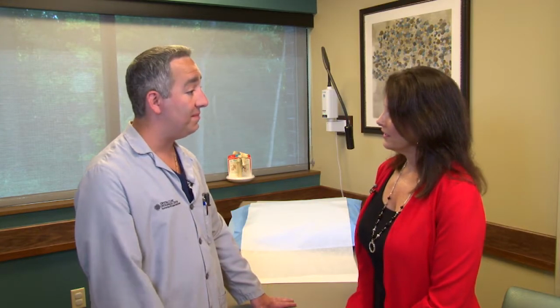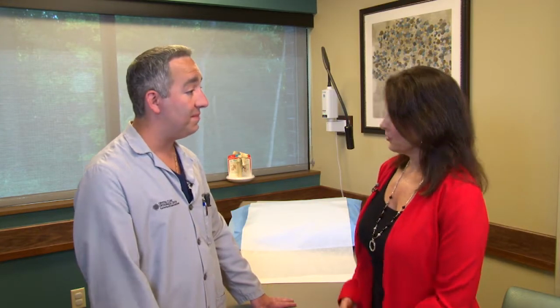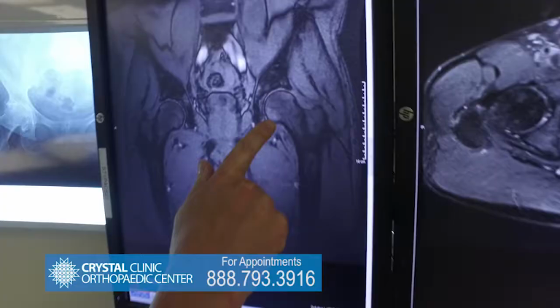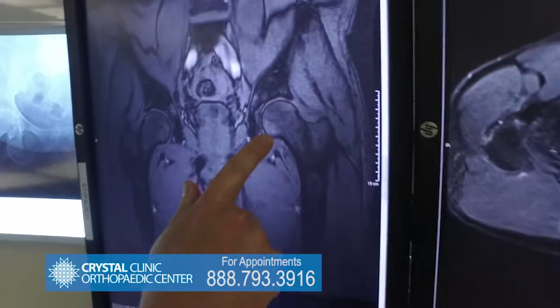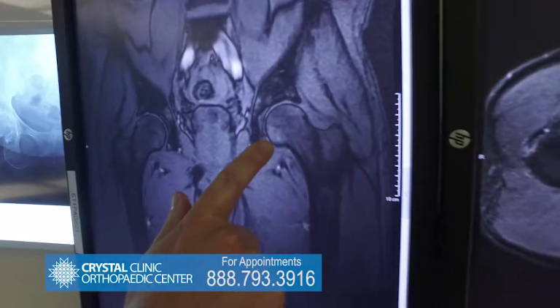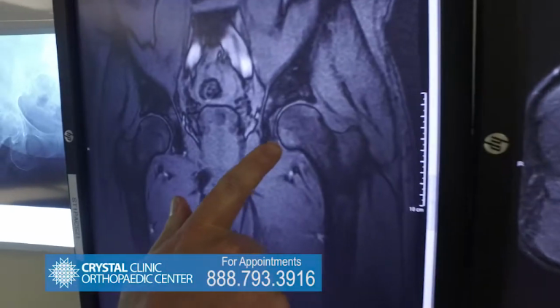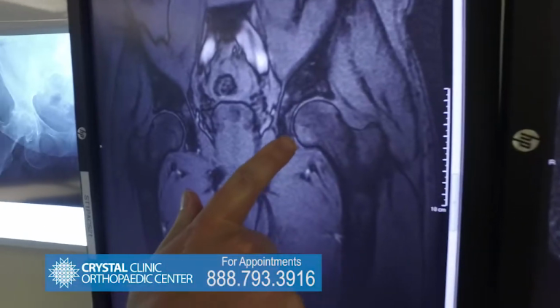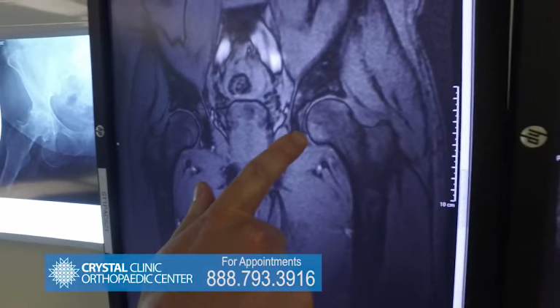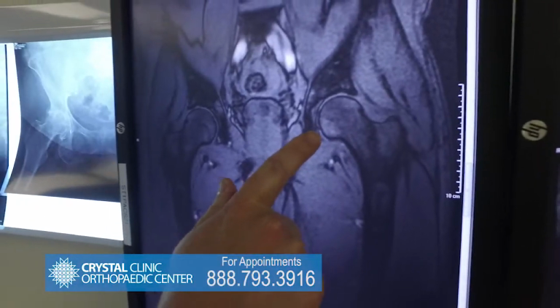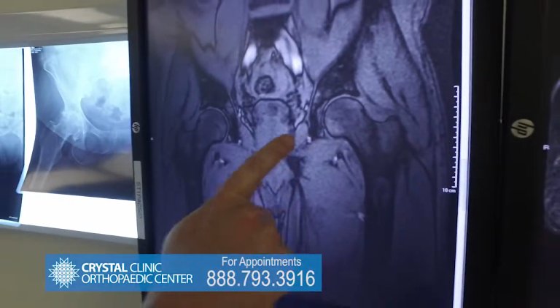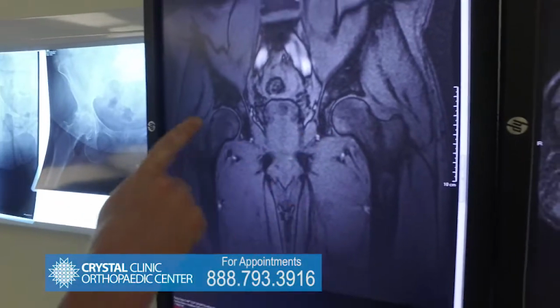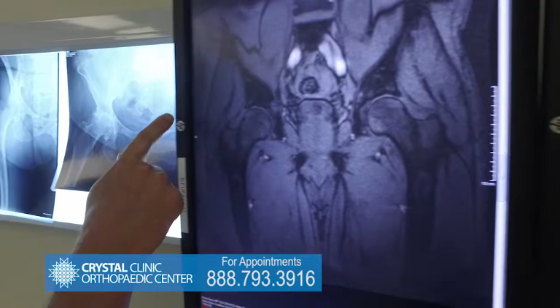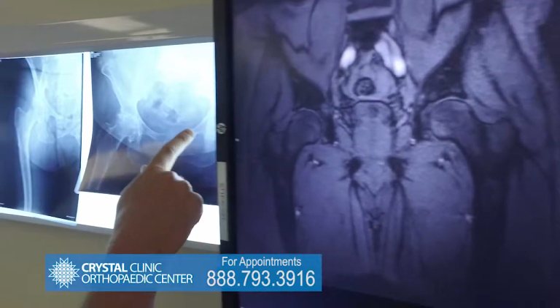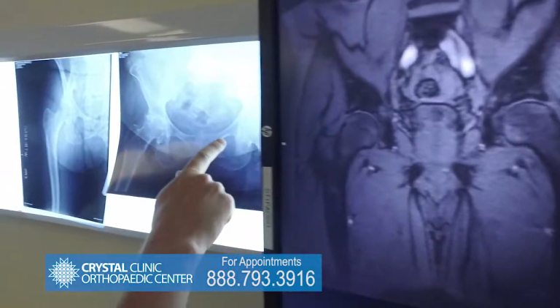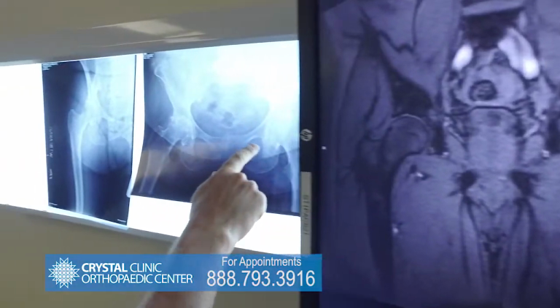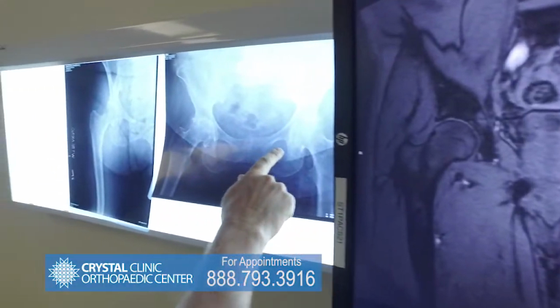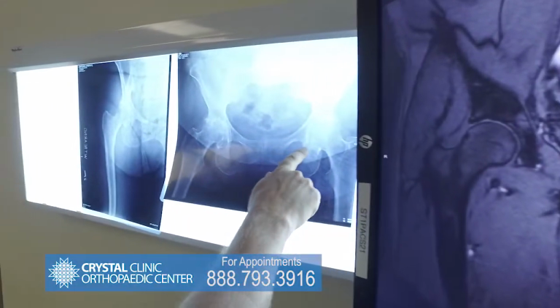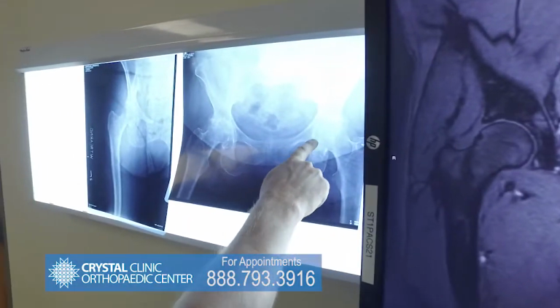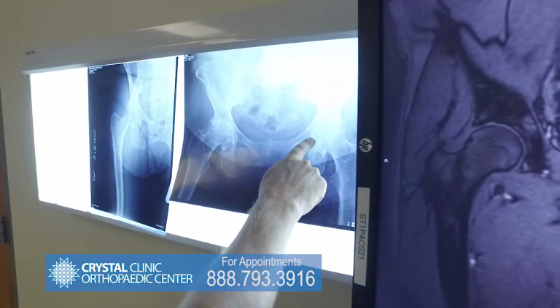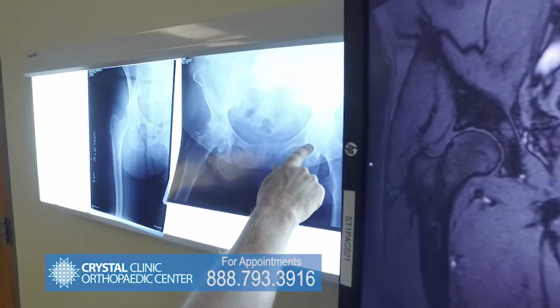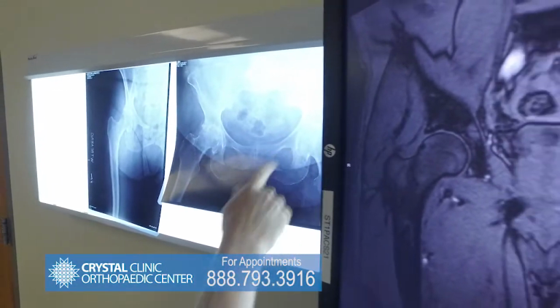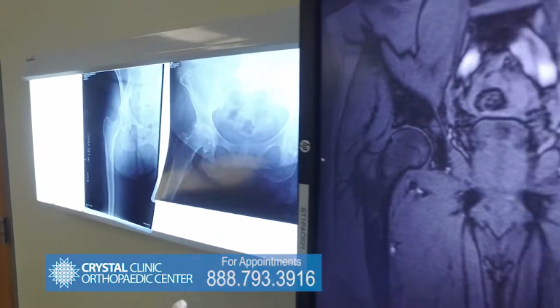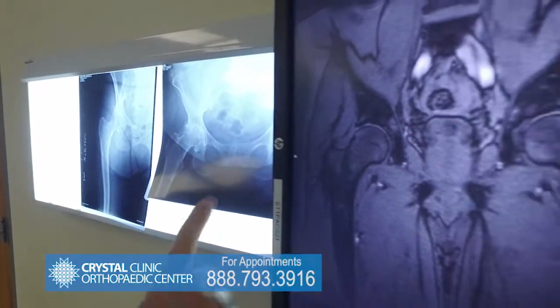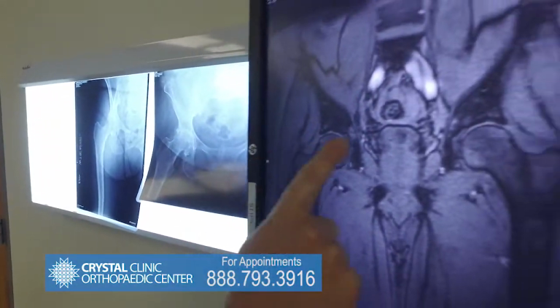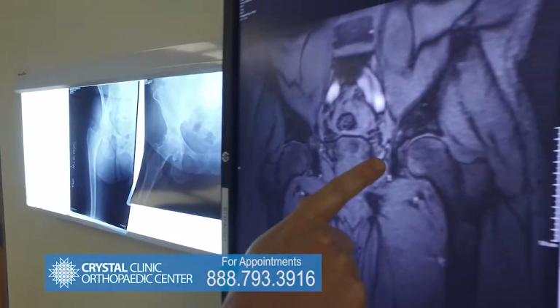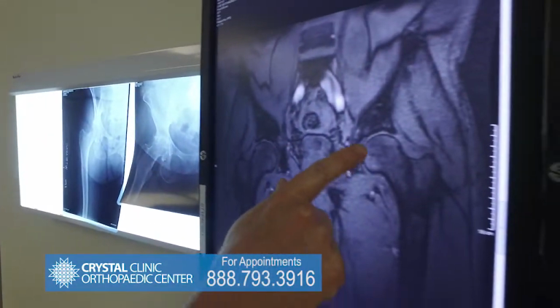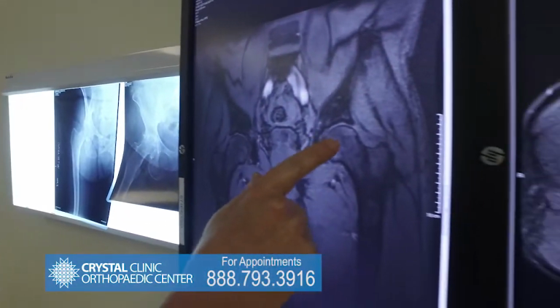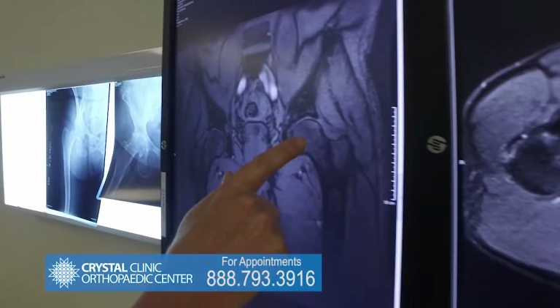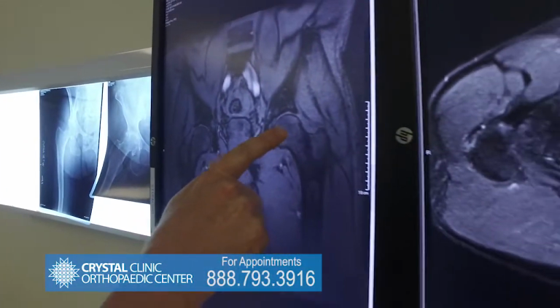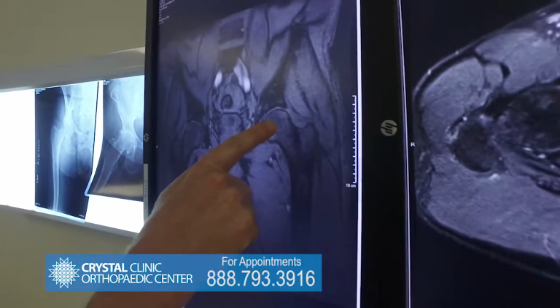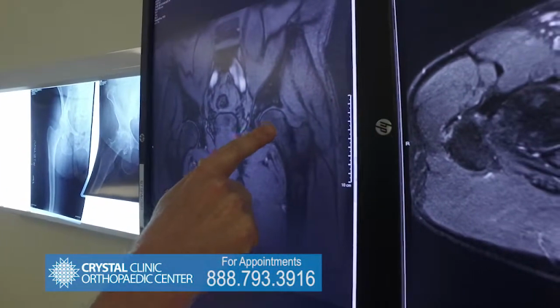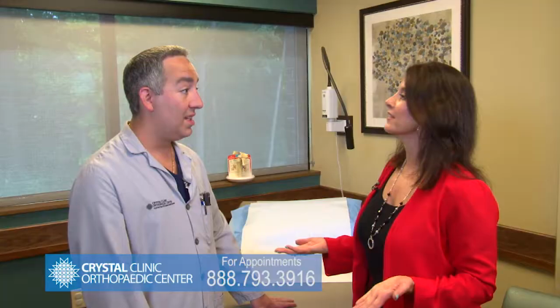If you're feeling this kind of hip pain and would like to get checked out, call the phone number on your screen. Crystal Clinic really is the only place doing this.